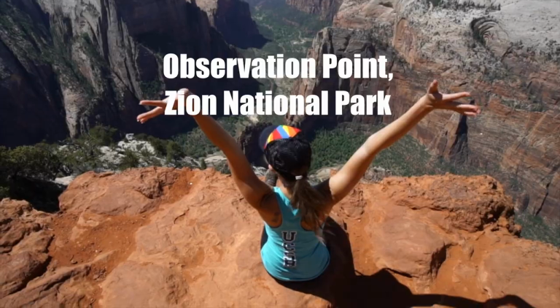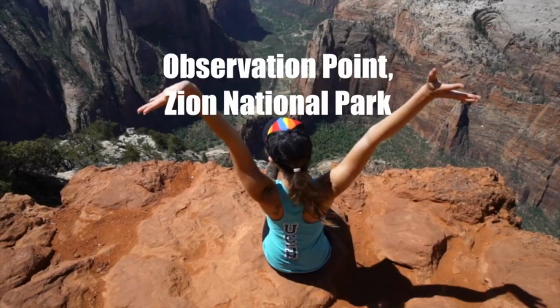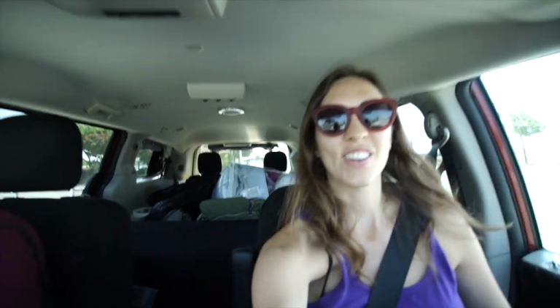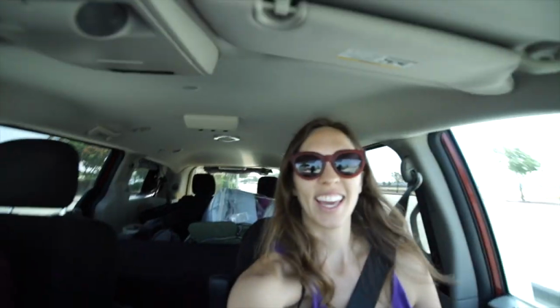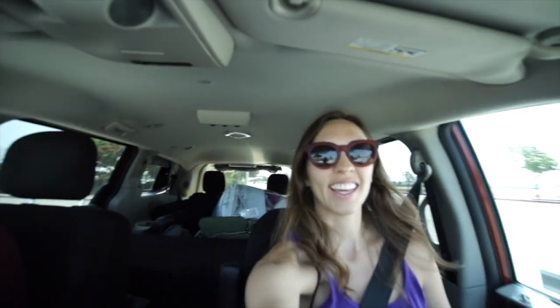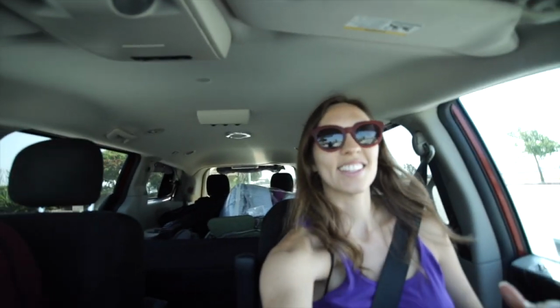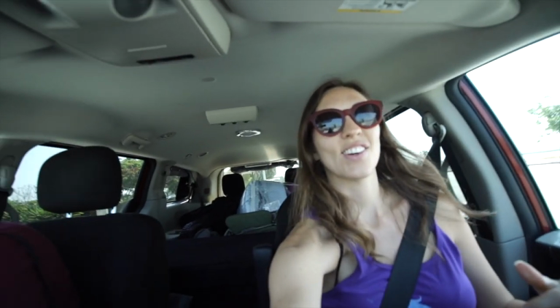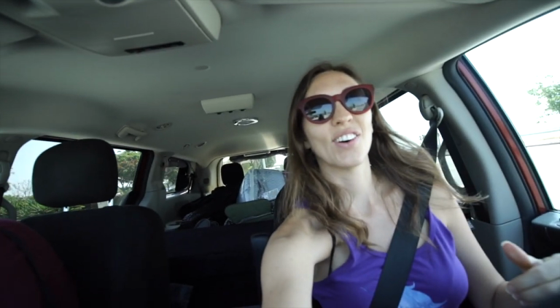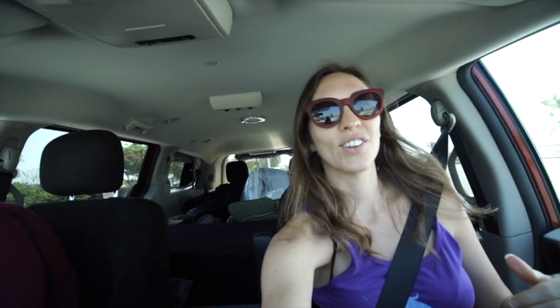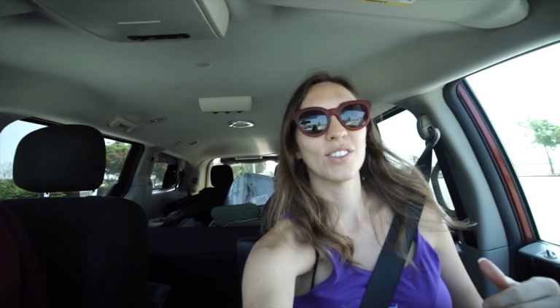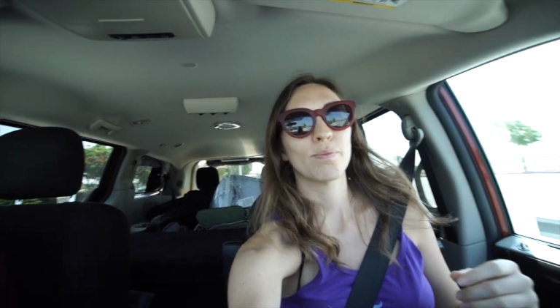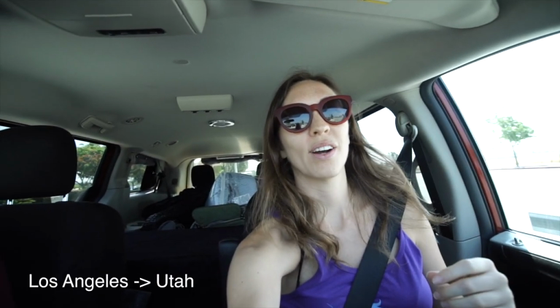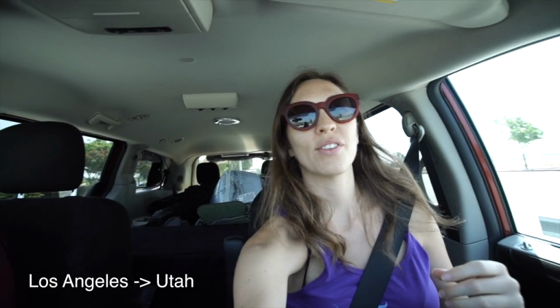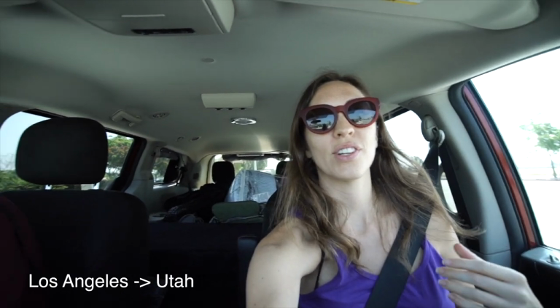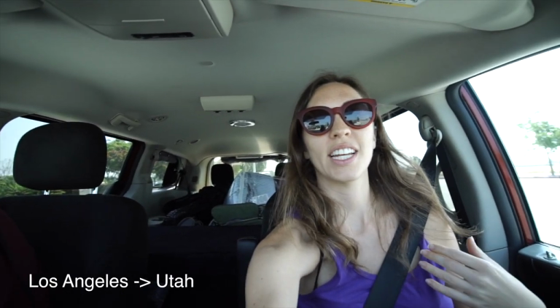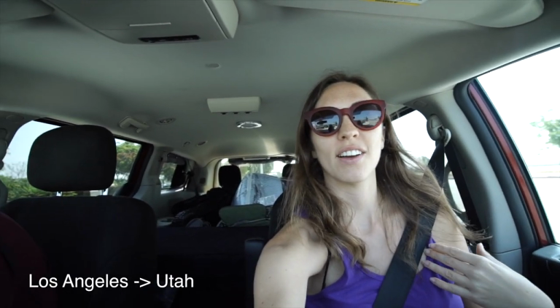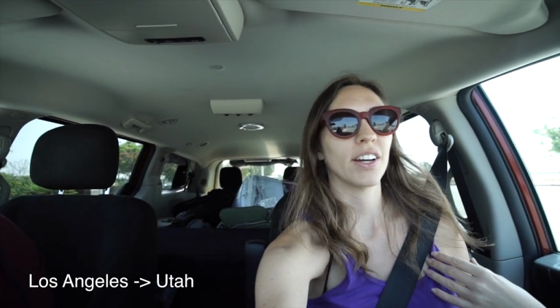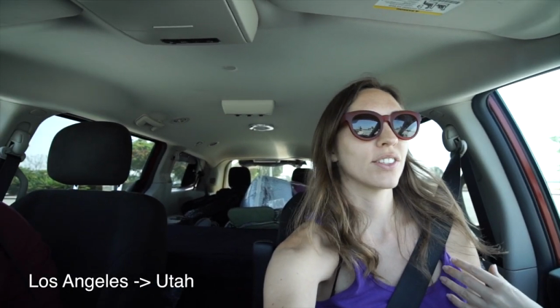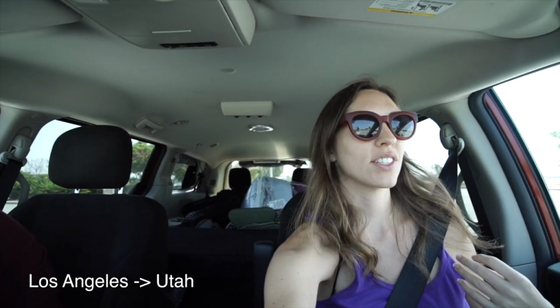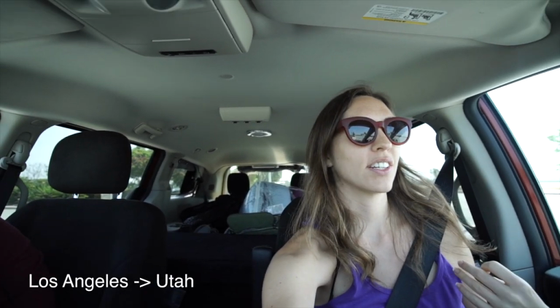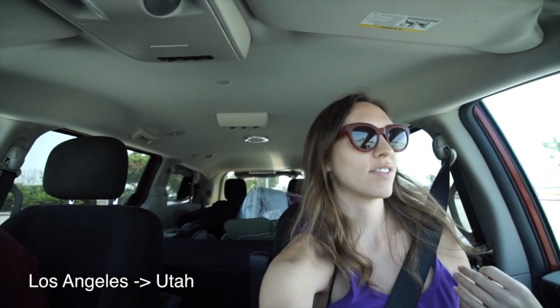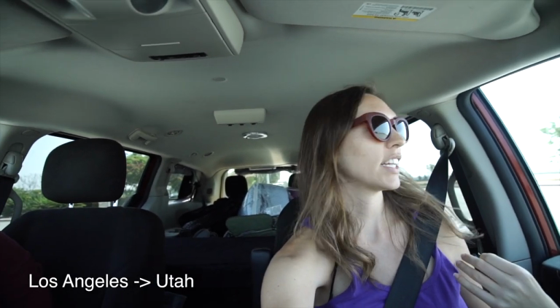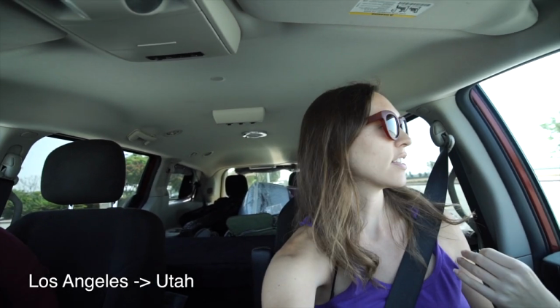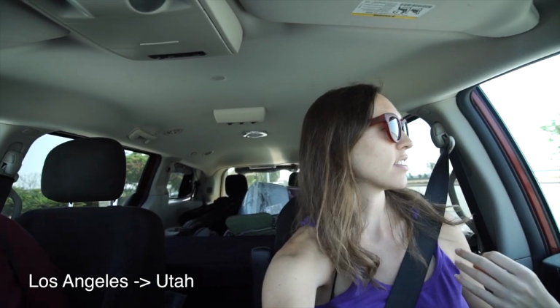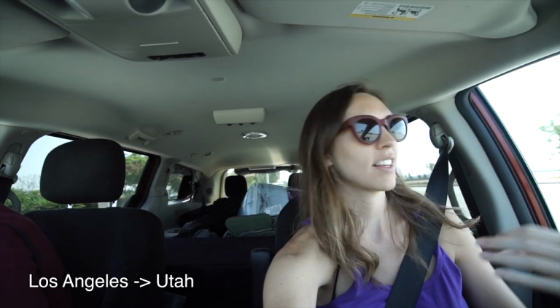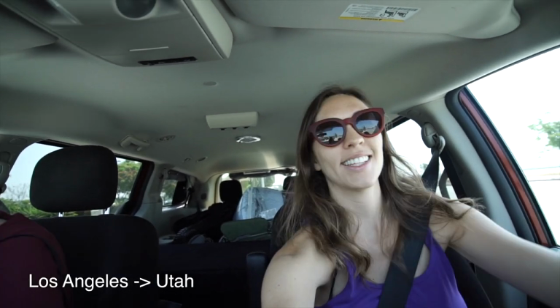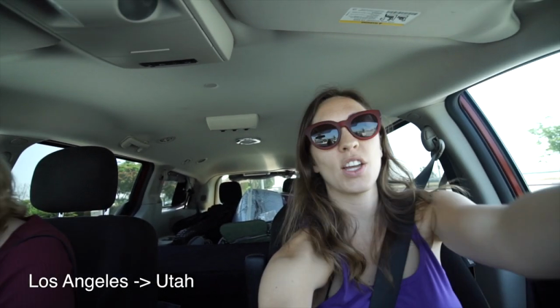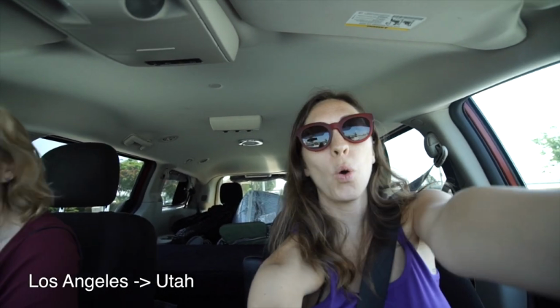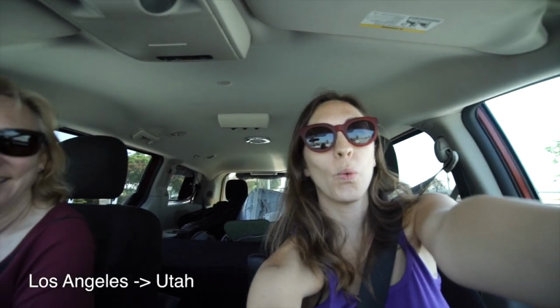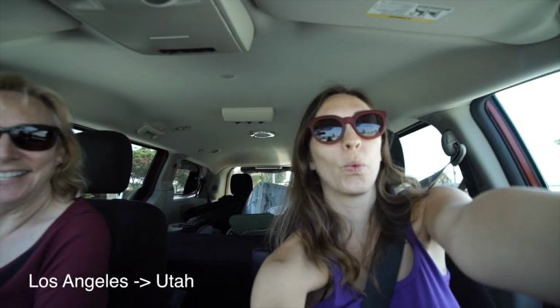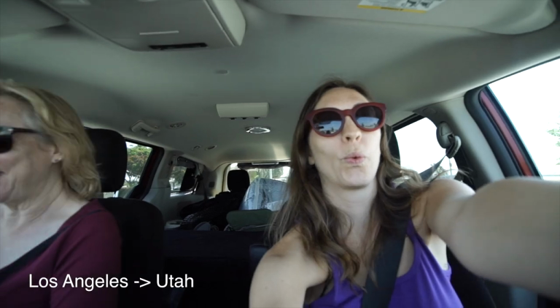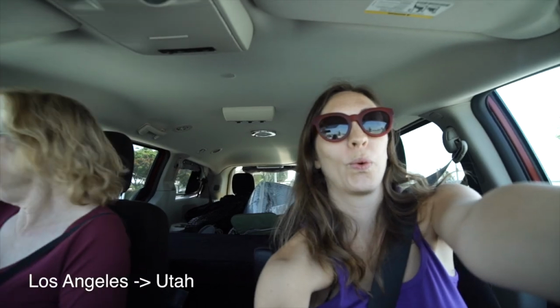About three and a half hours to Las Vegas — let's go!